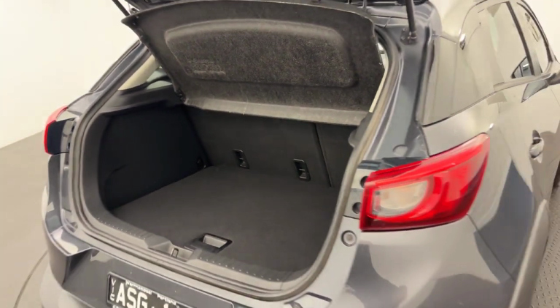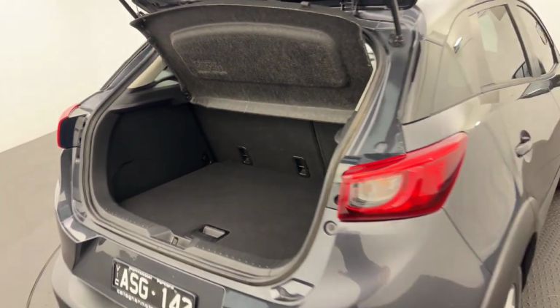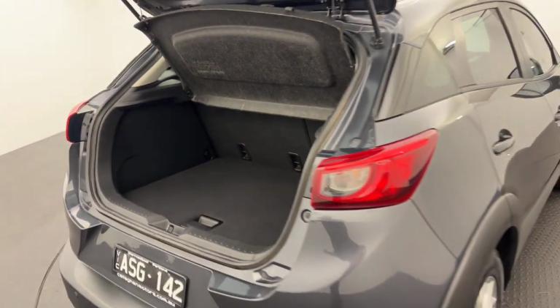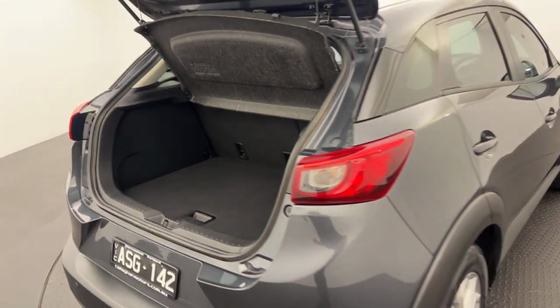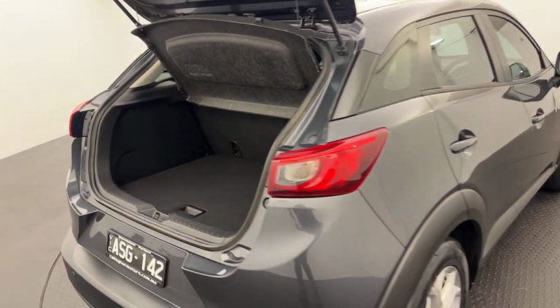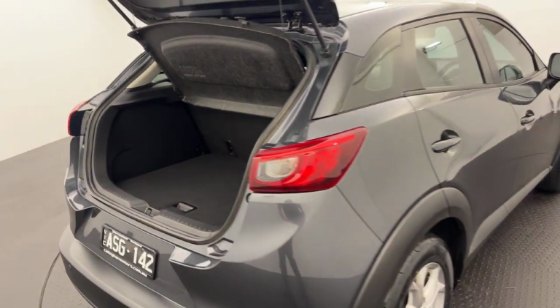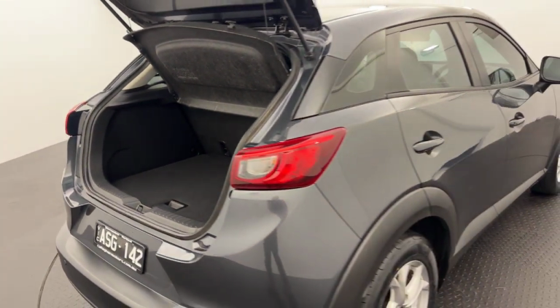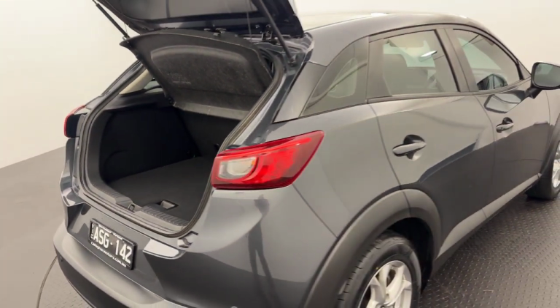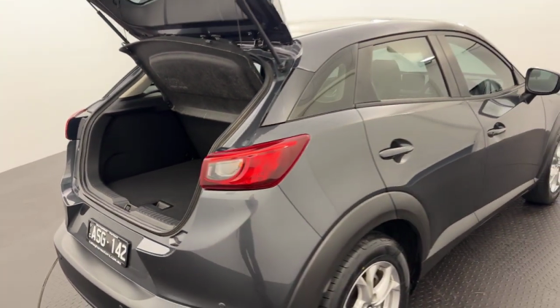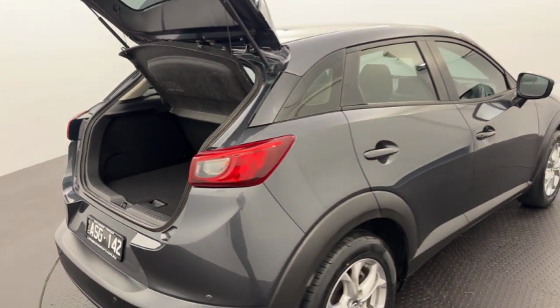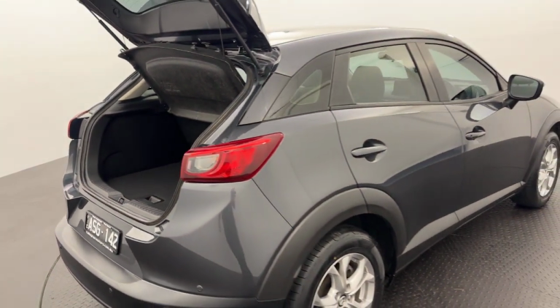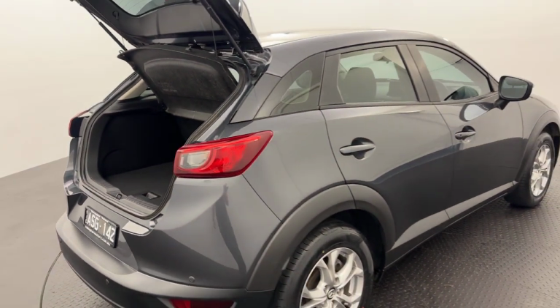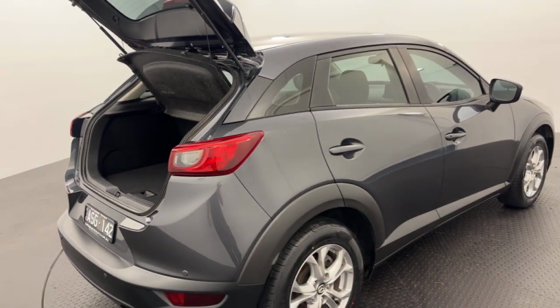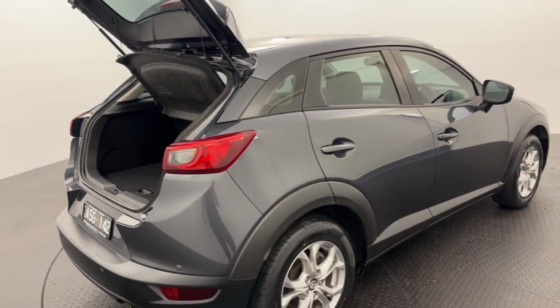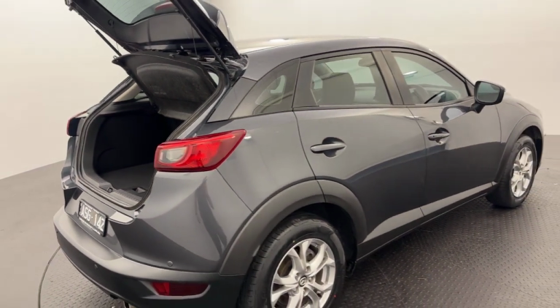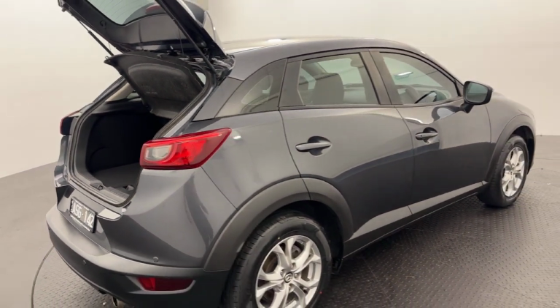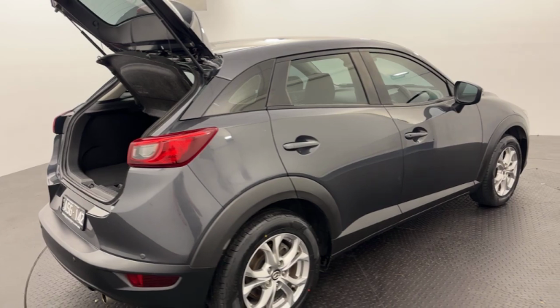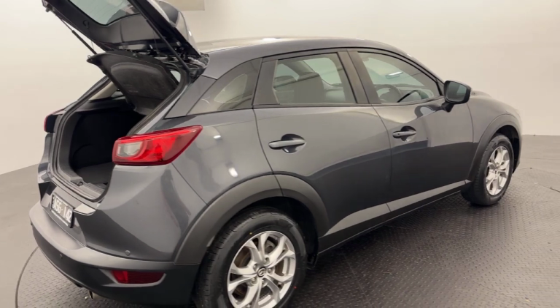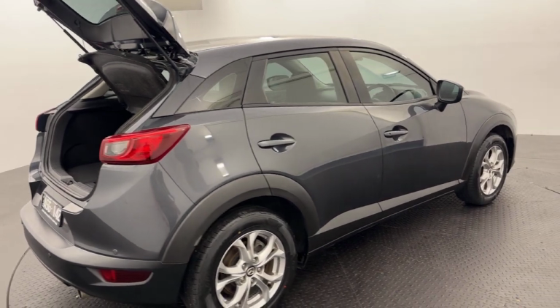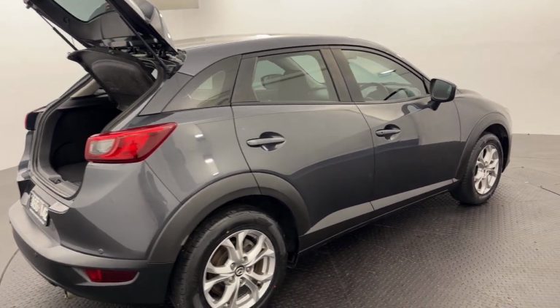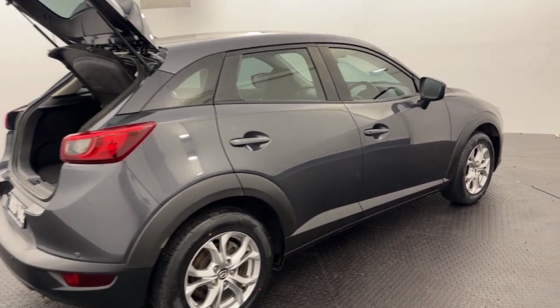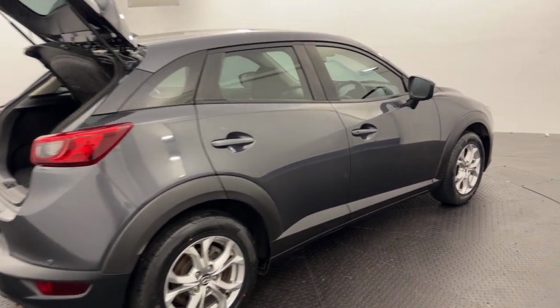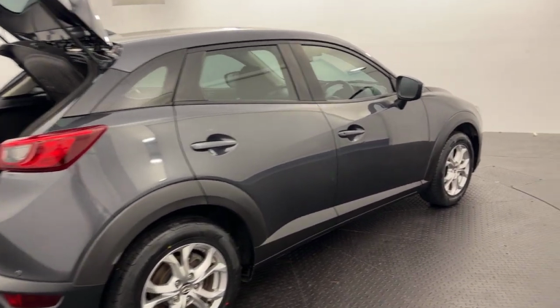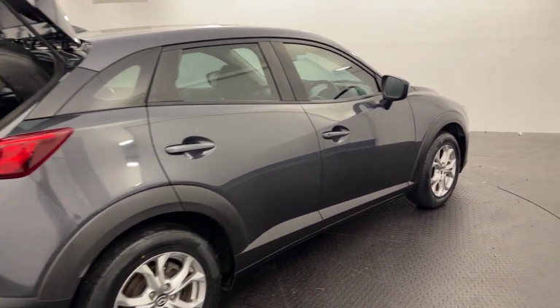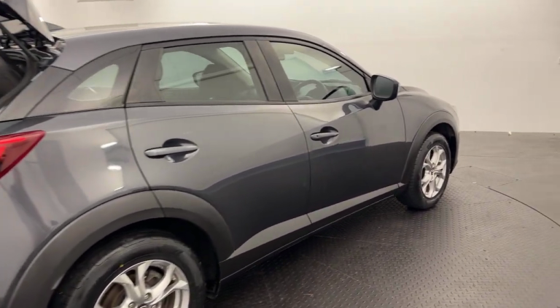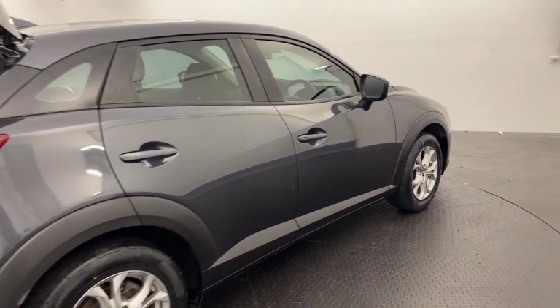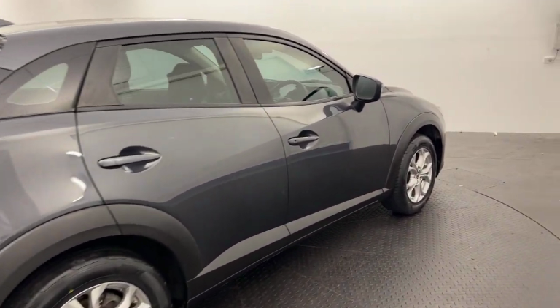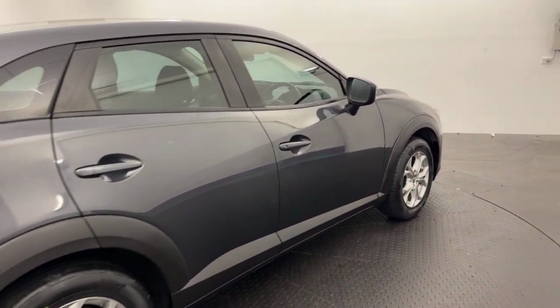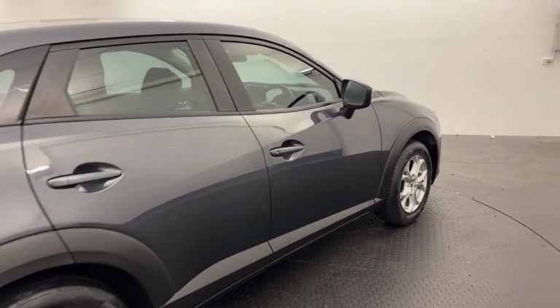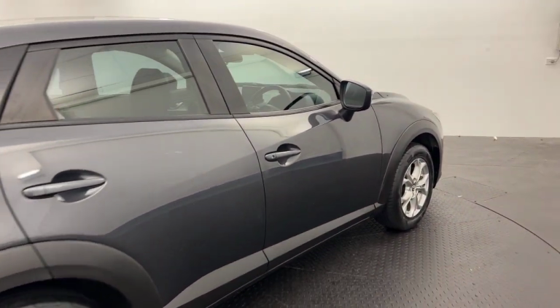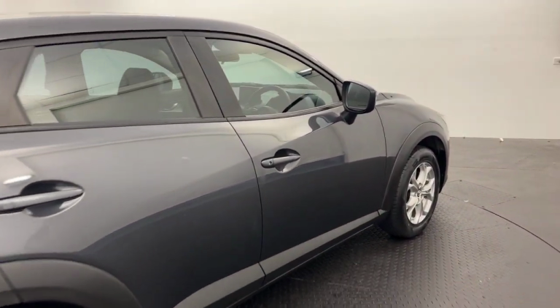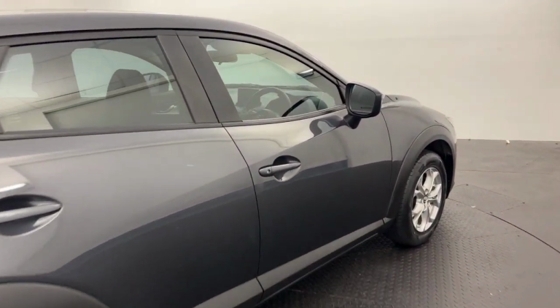All of our pre-owned vehicles do undergo a thorough 100-point mechanical inspection, which is conducted by certified mechanics.